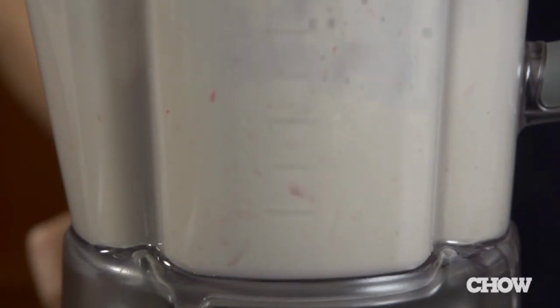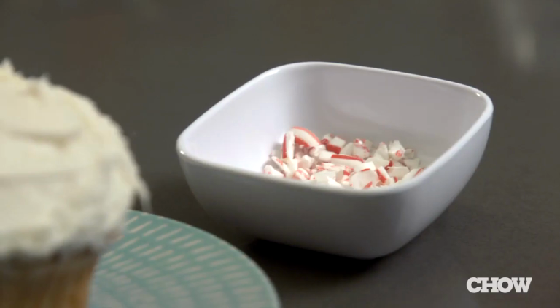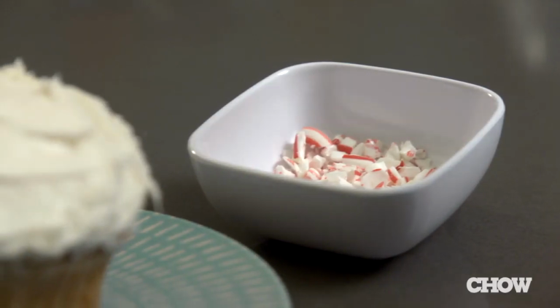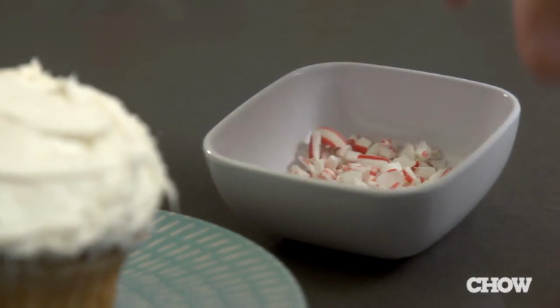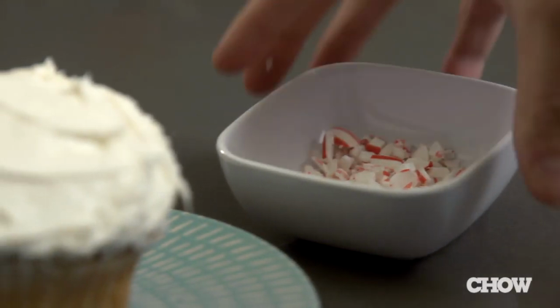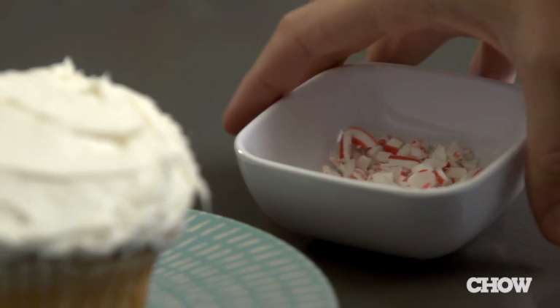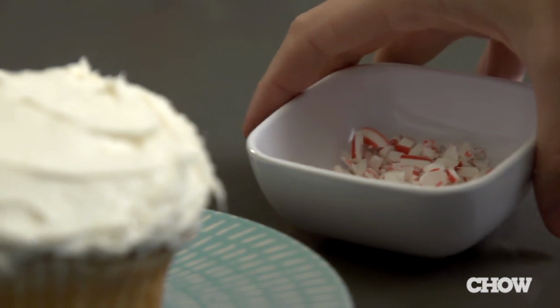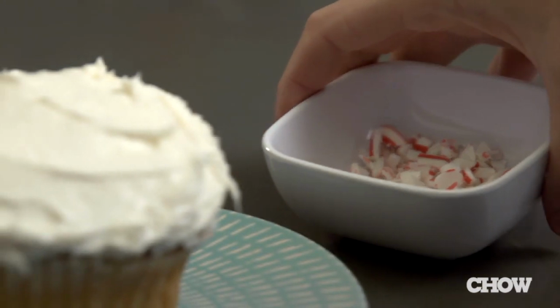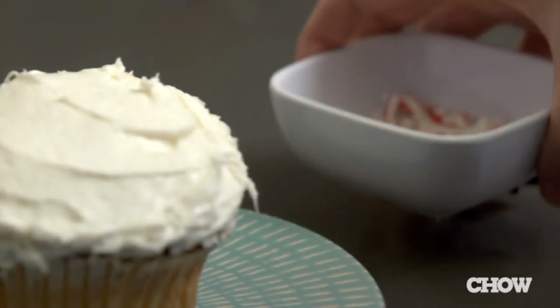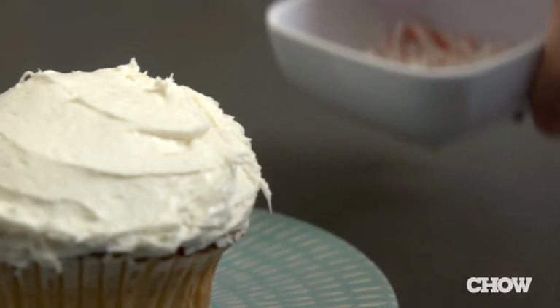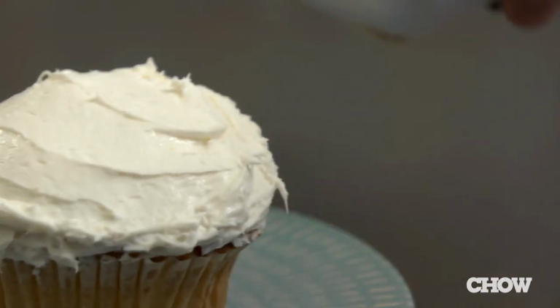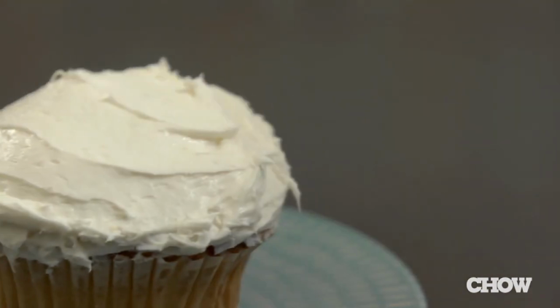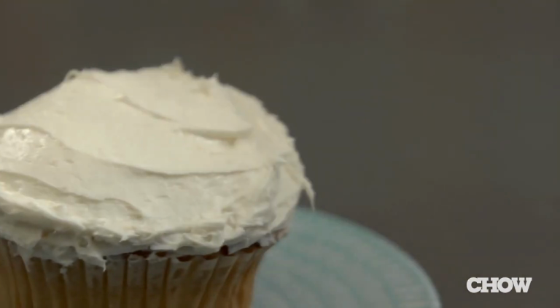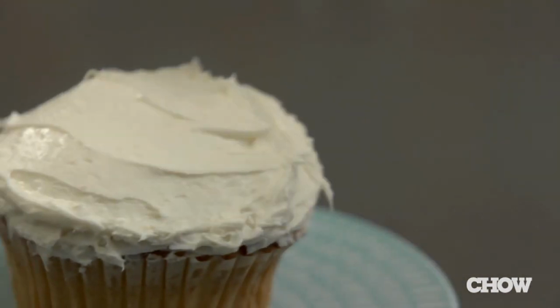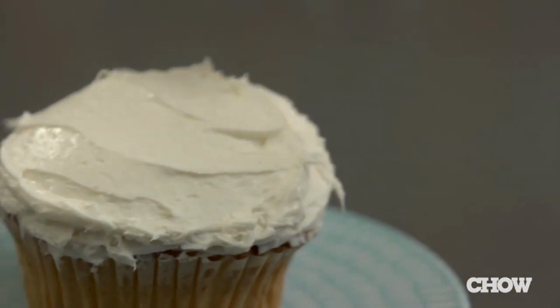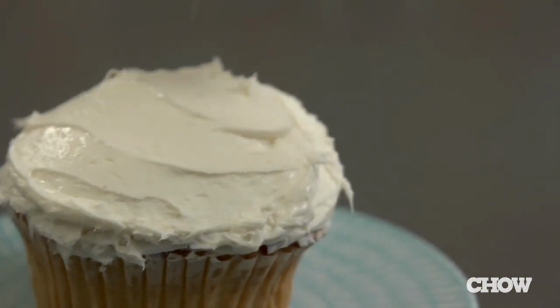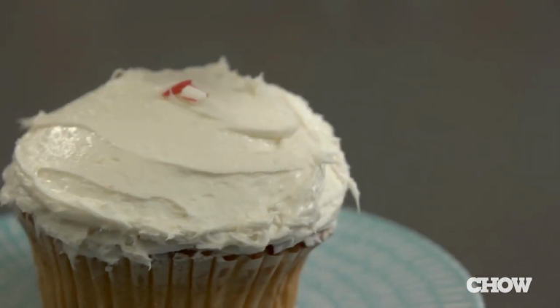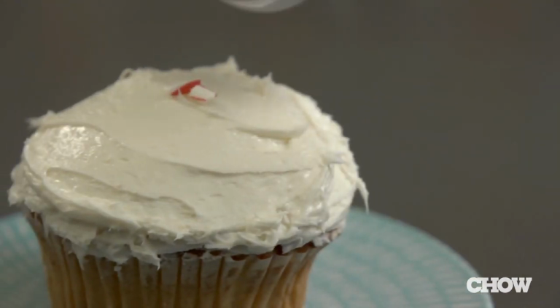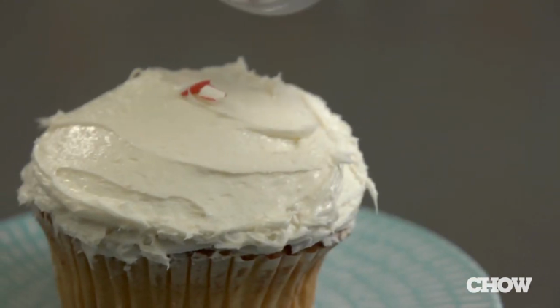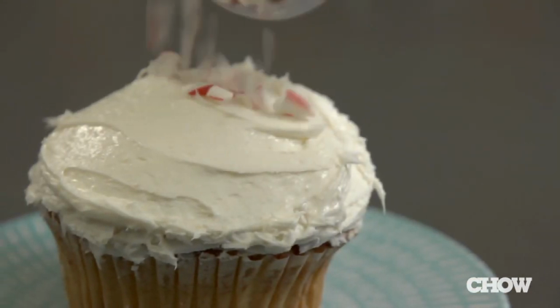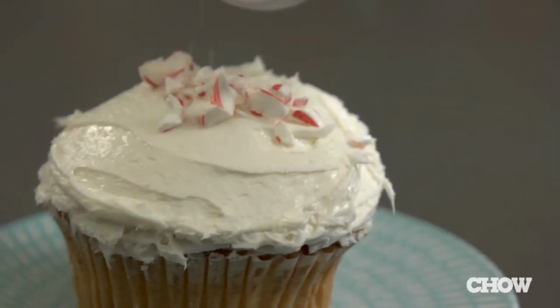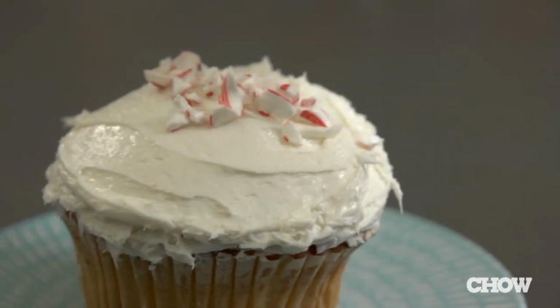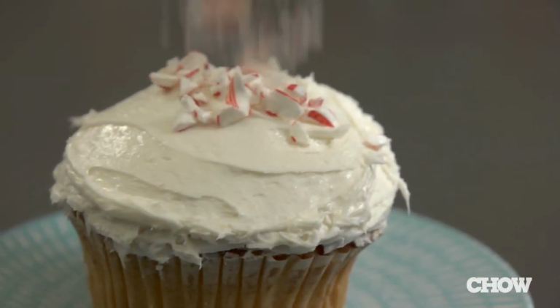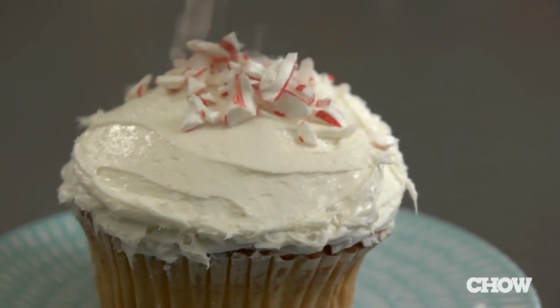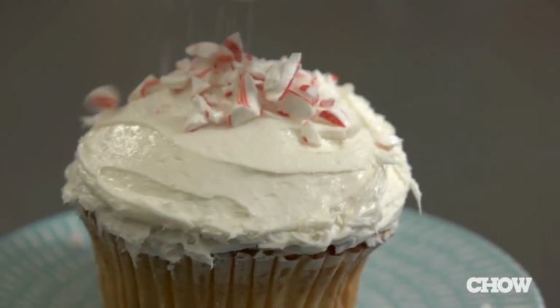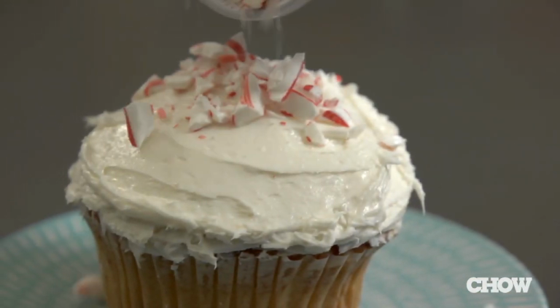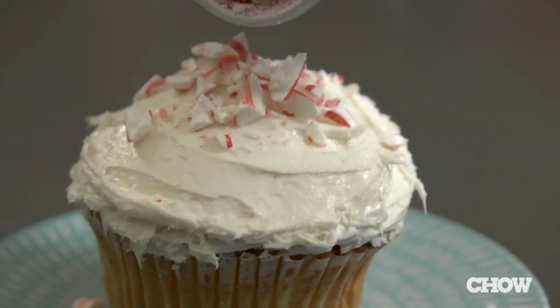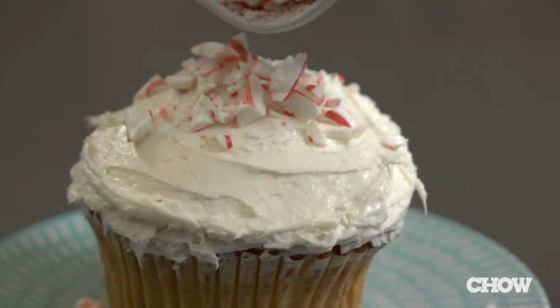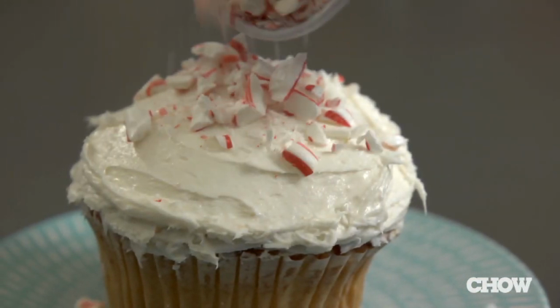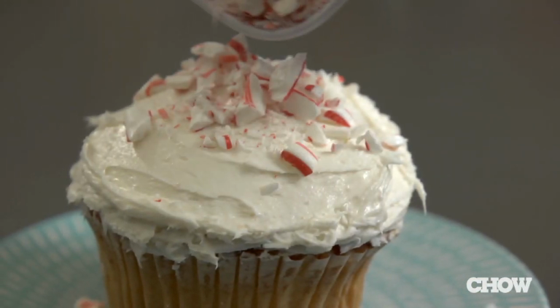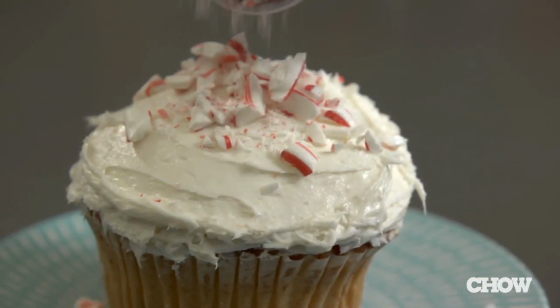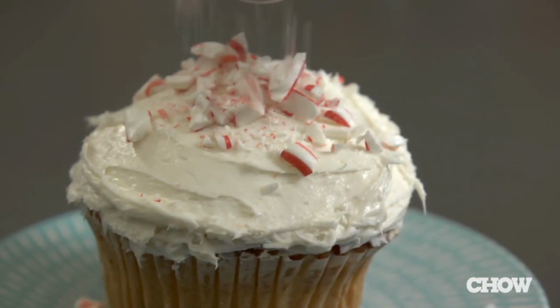You can also break up candy canes into baked goods like cookies or brownies, or use them as a topping for cupcakes.